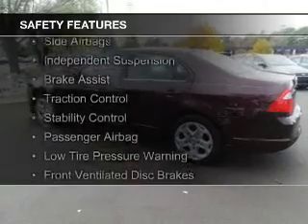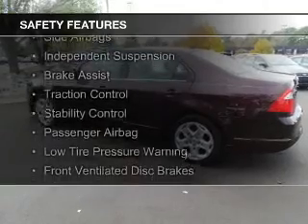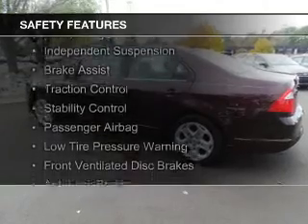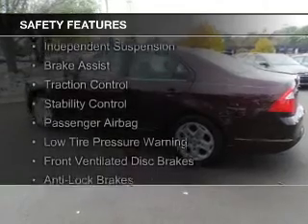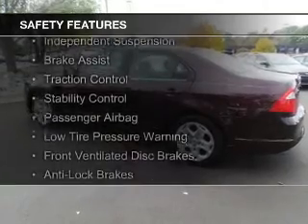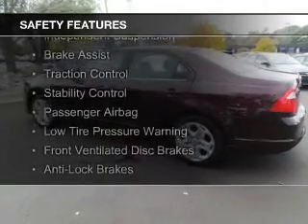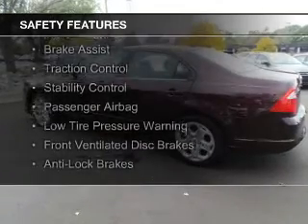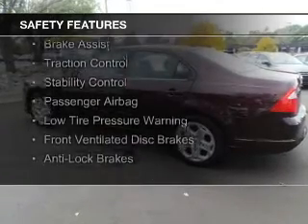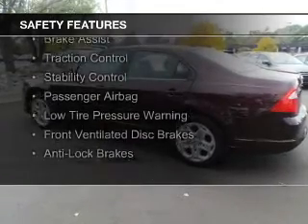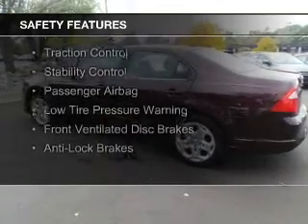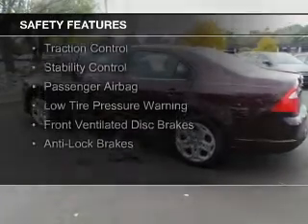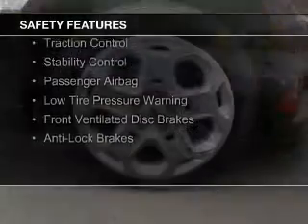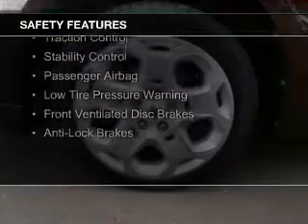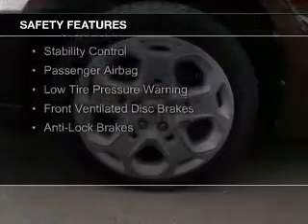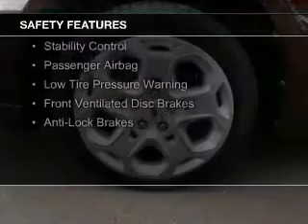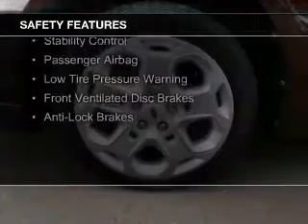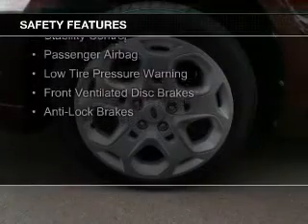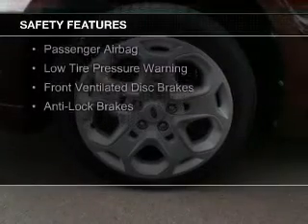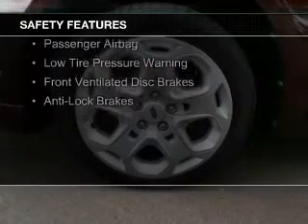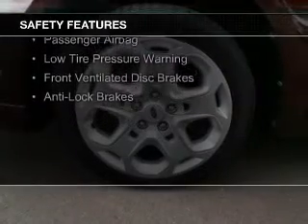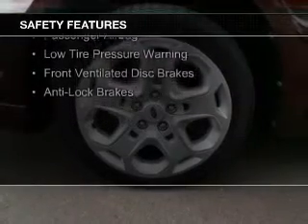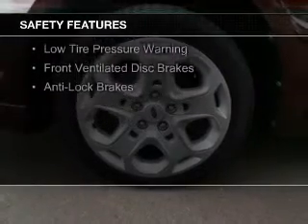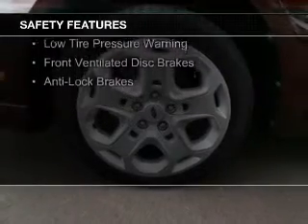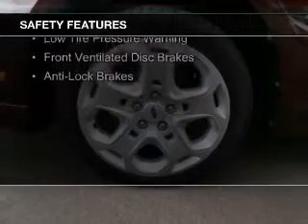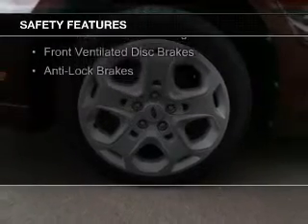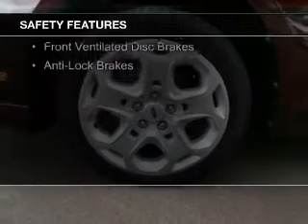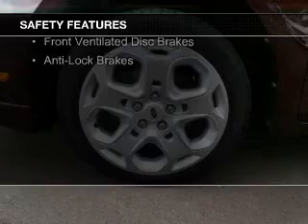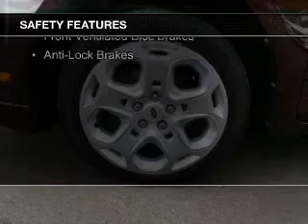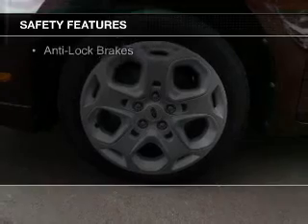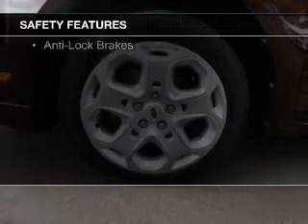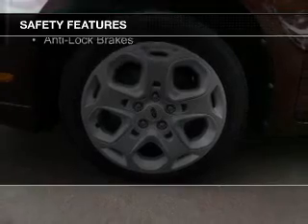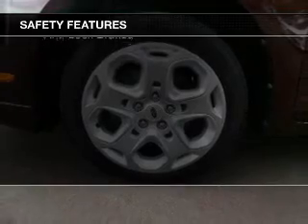Curtain head airbags, side airbags, independent suspension, brake assist, and traction control.